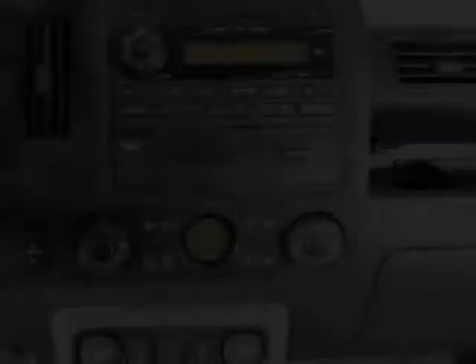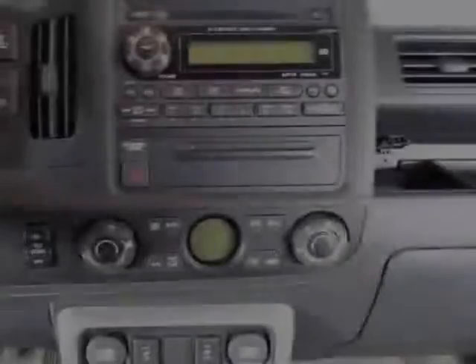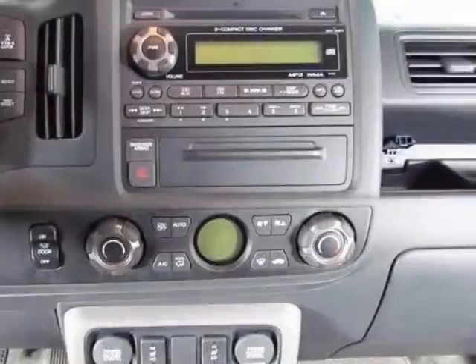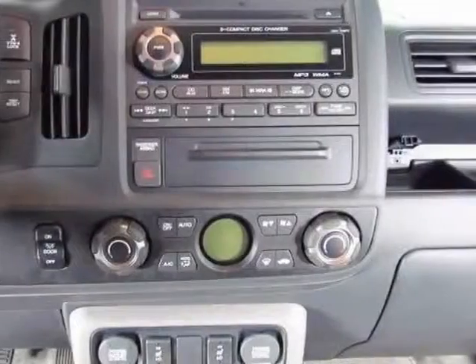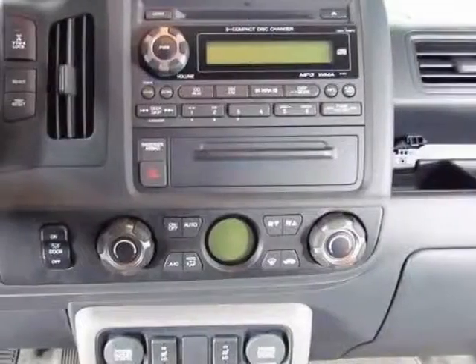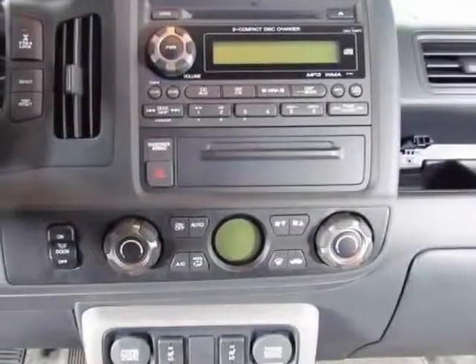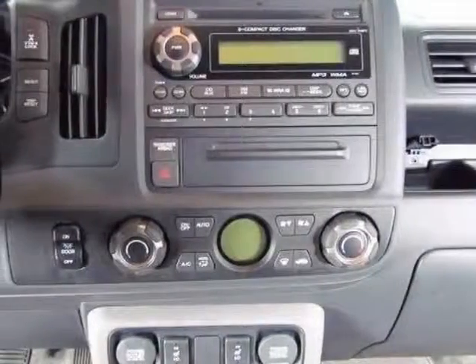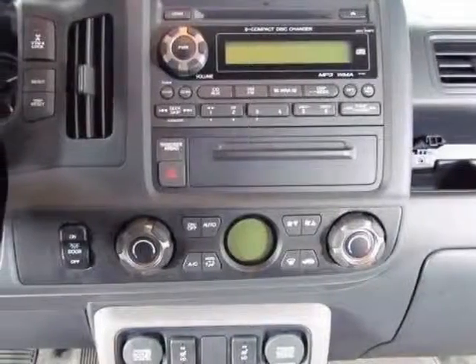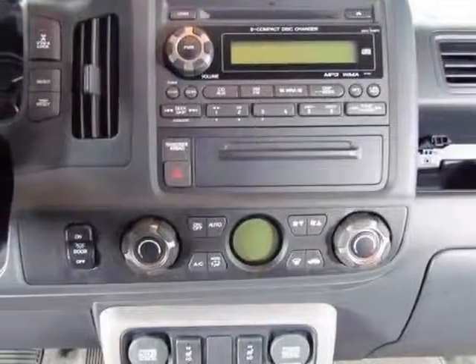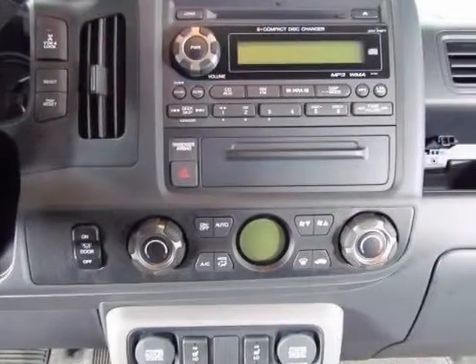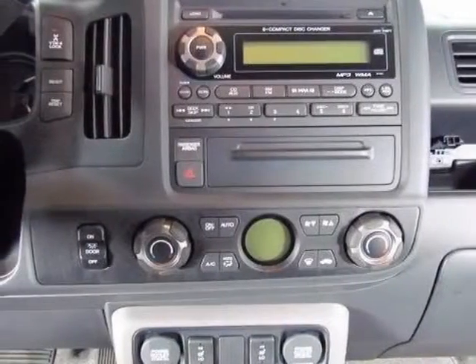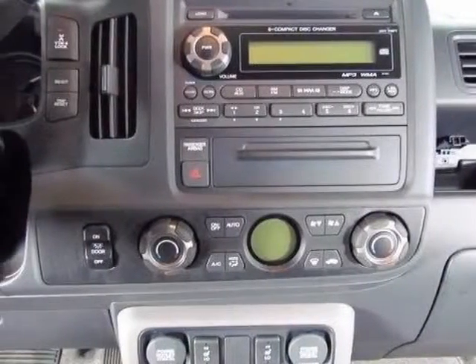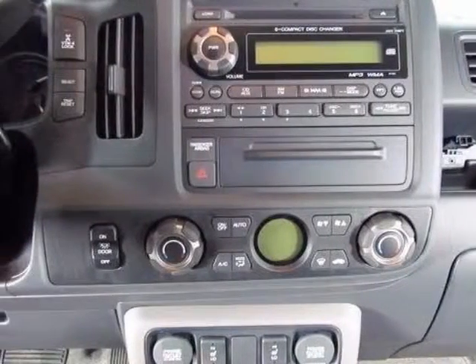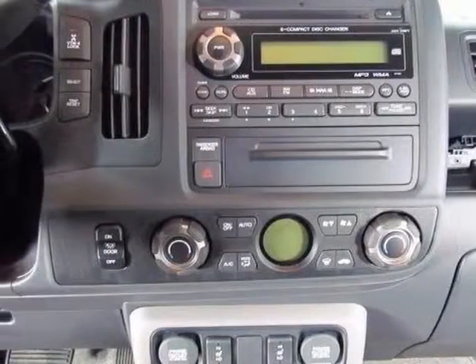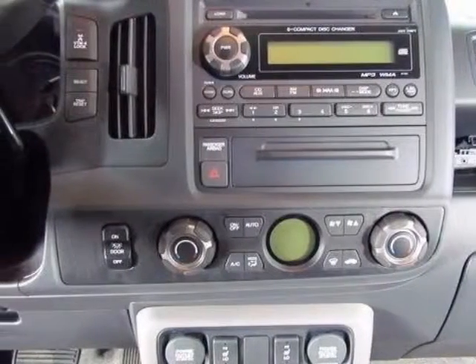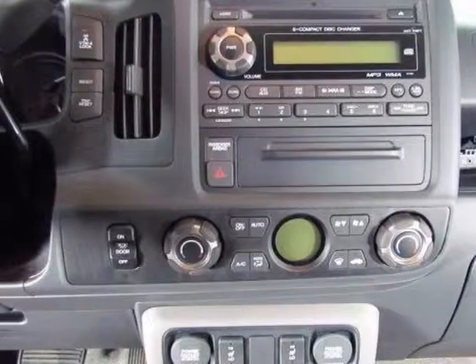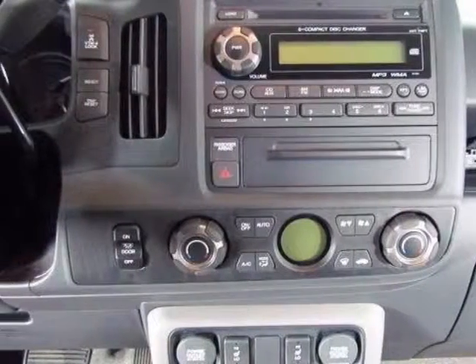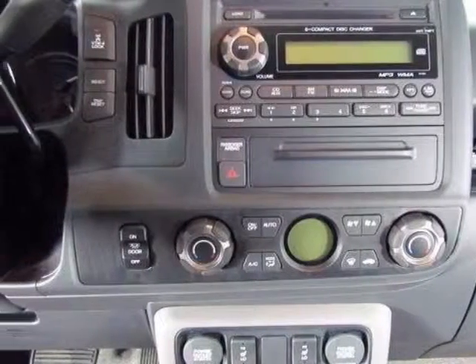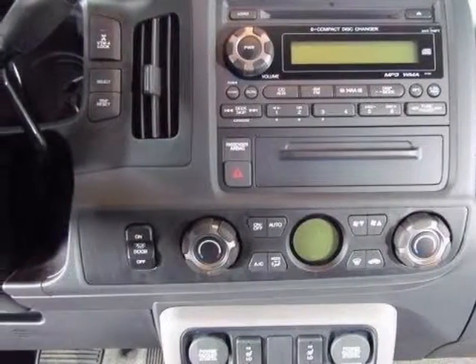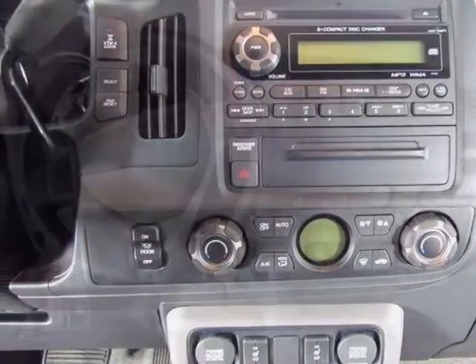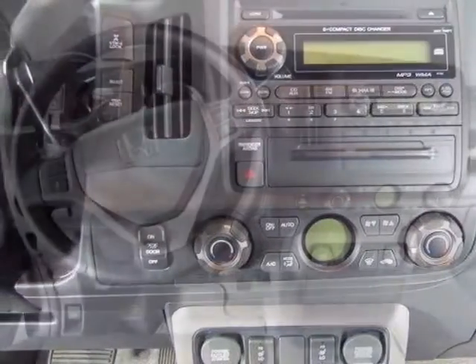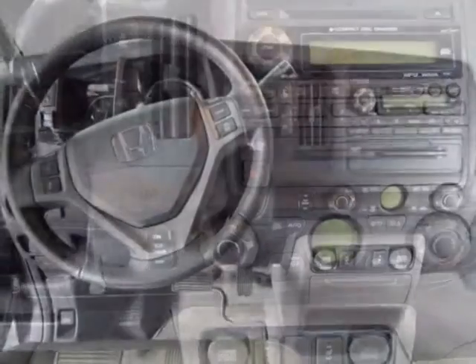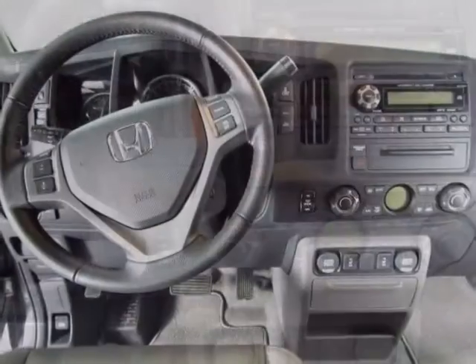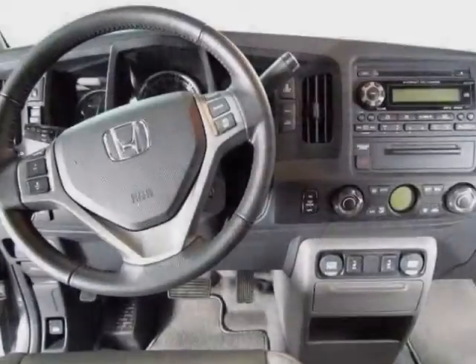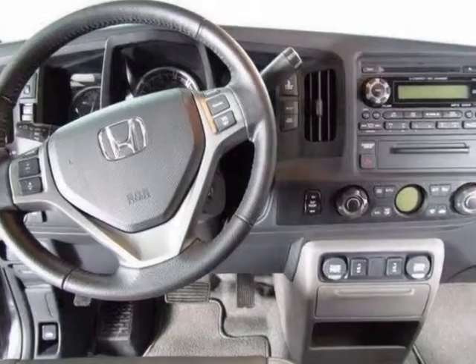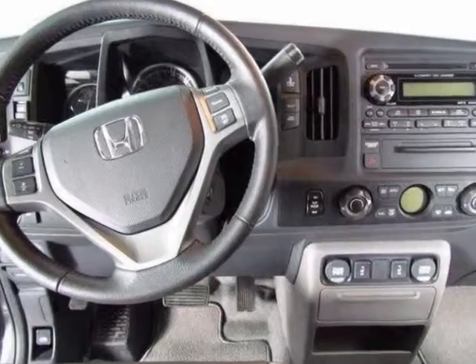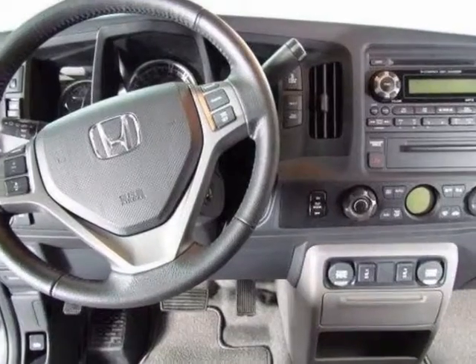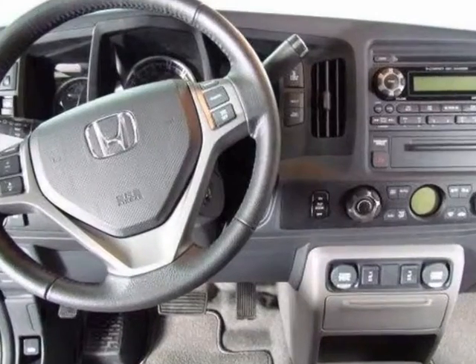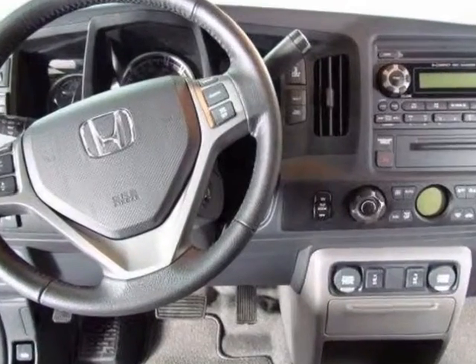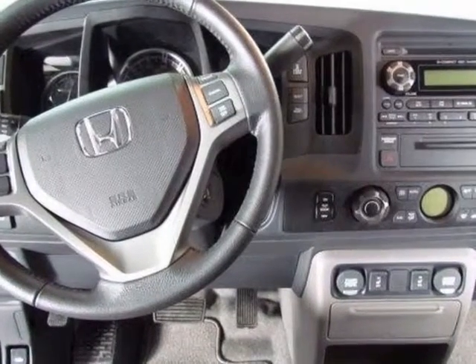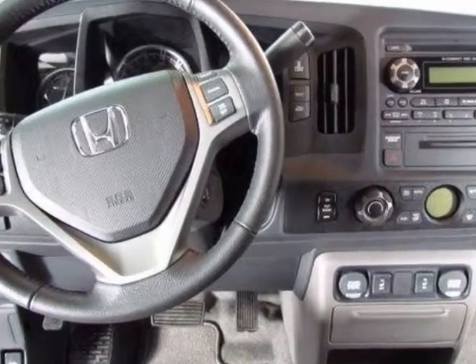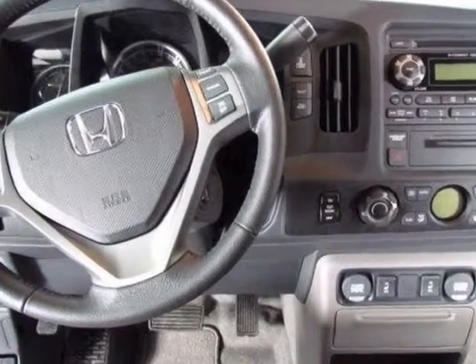Take a look at this new 2013 Honda Ridgeline. For your protection, this vehicle has a full factory warranty.